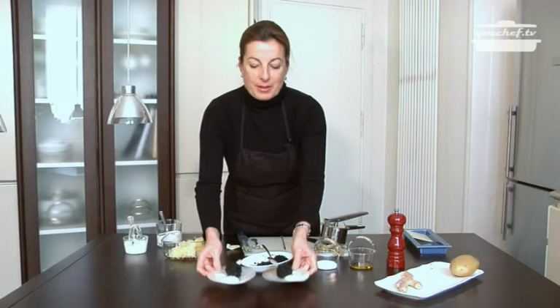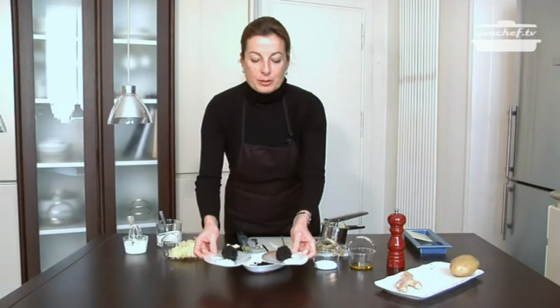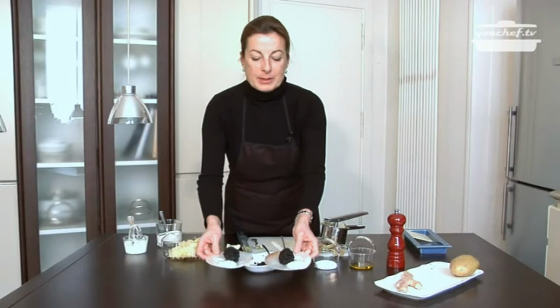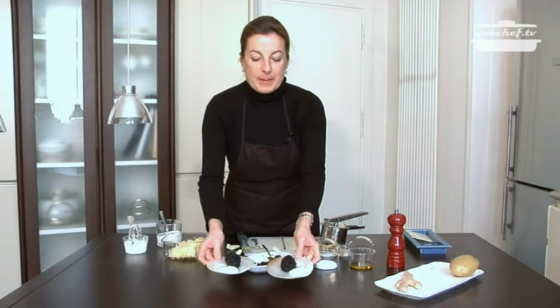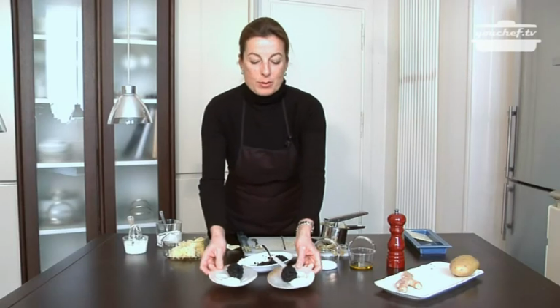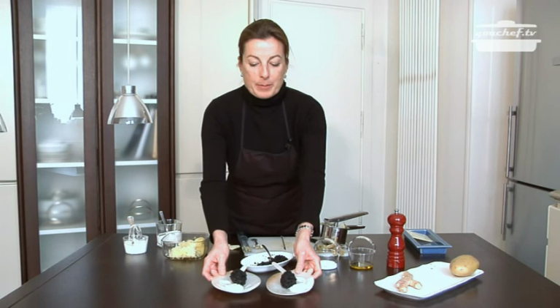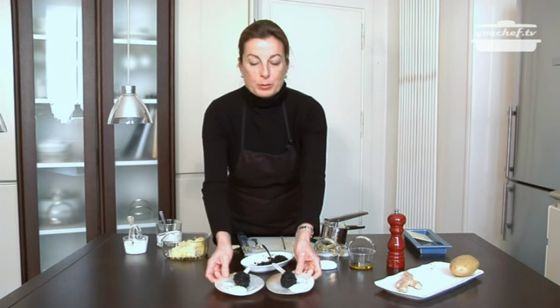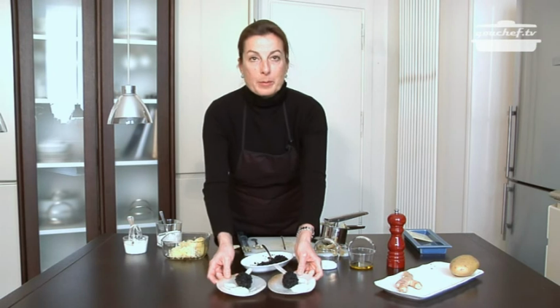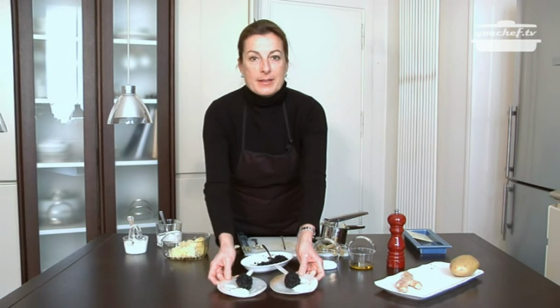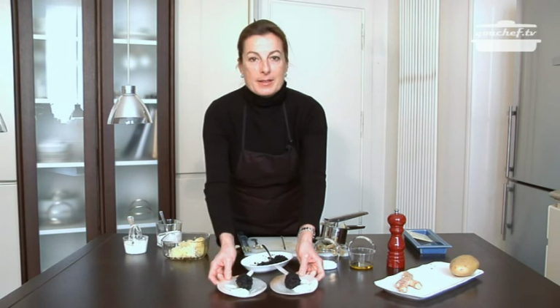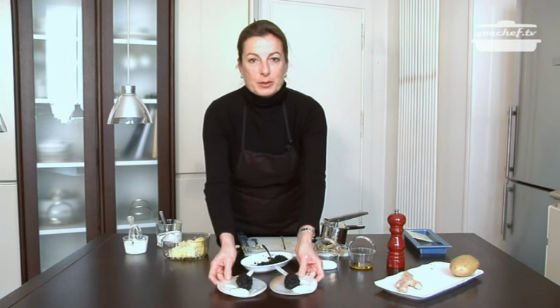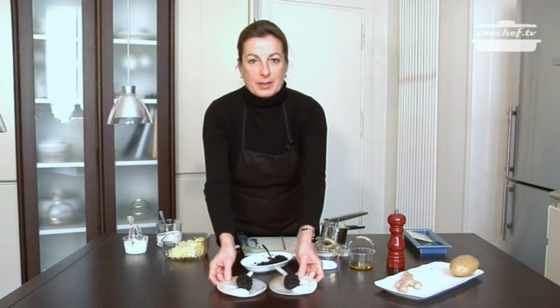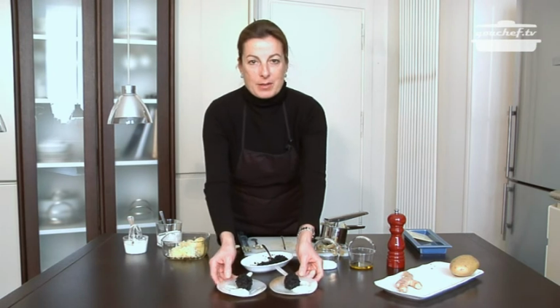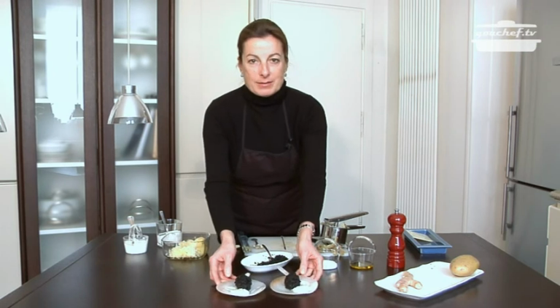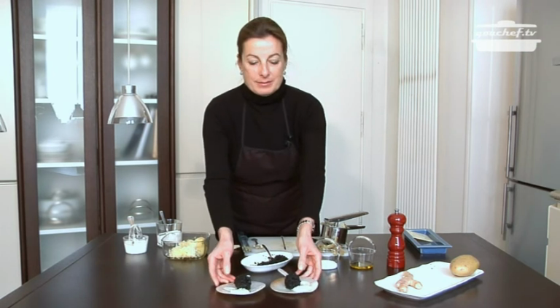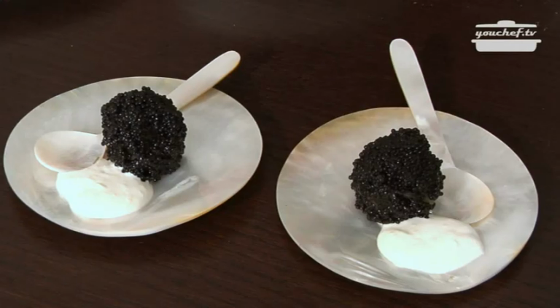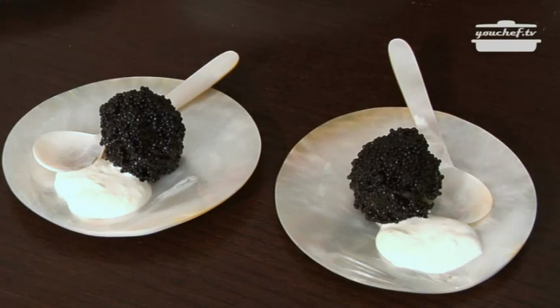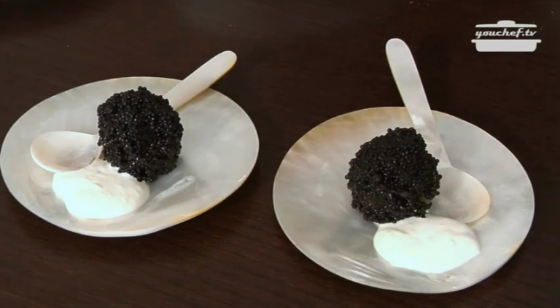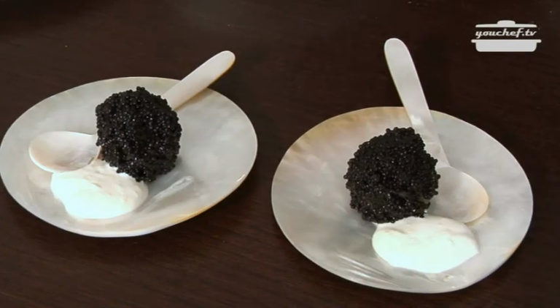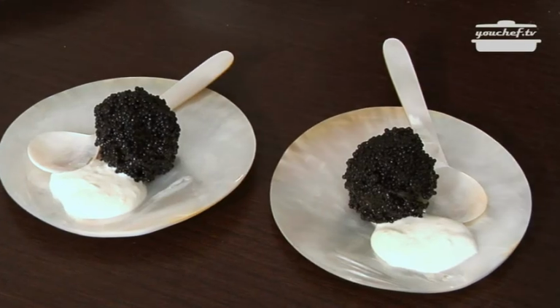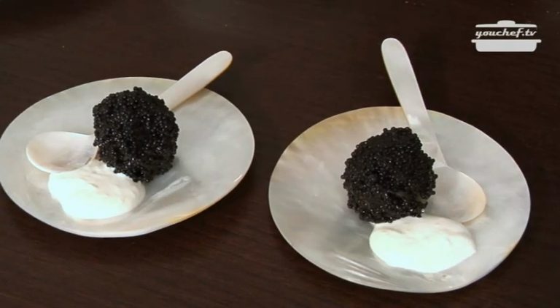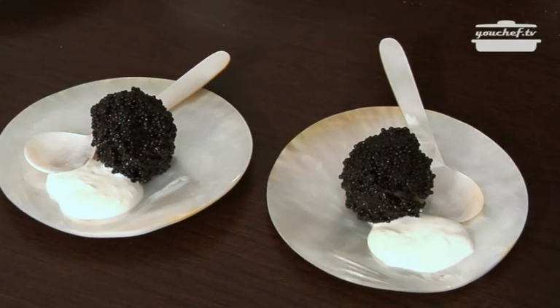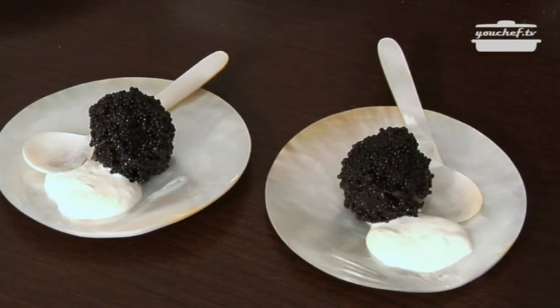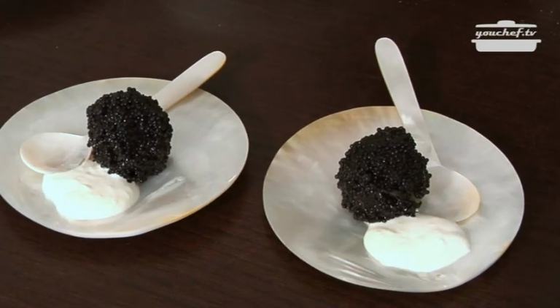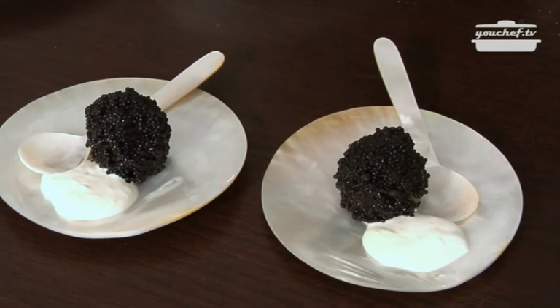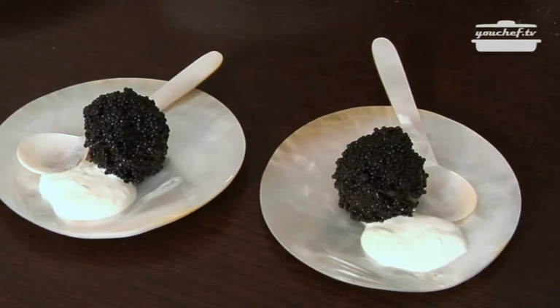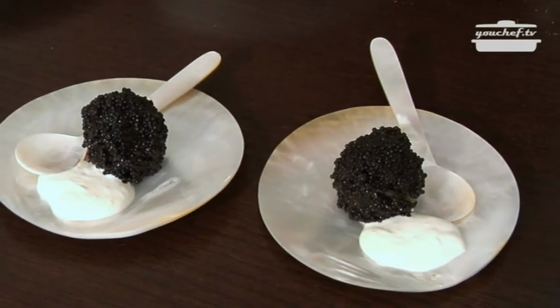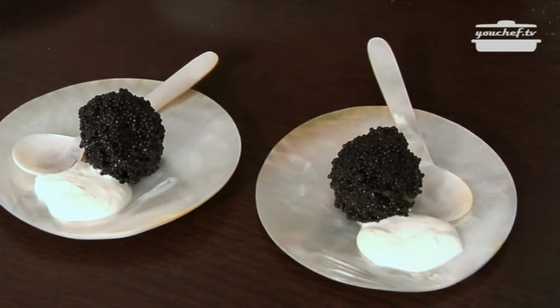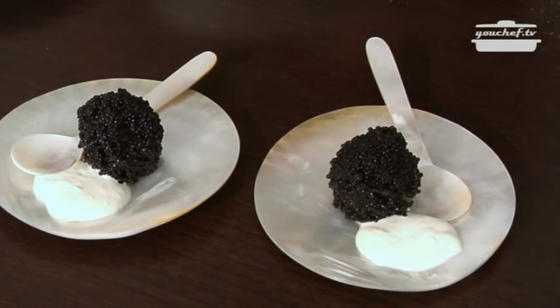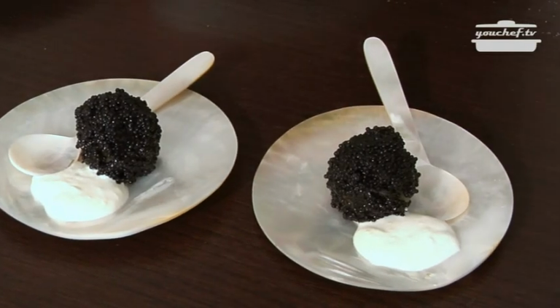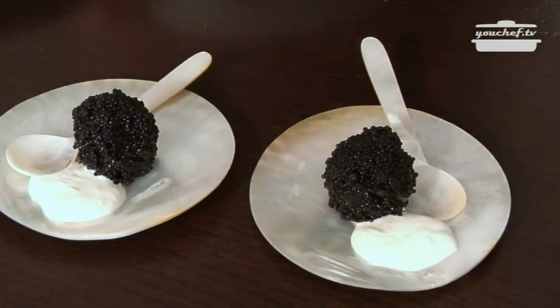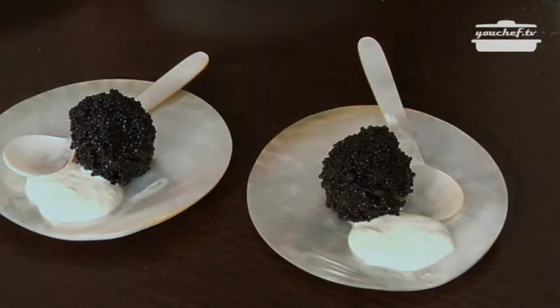The starter is ready to be eaten. Thank you very much for watching.